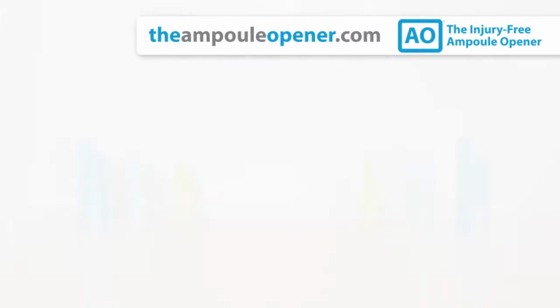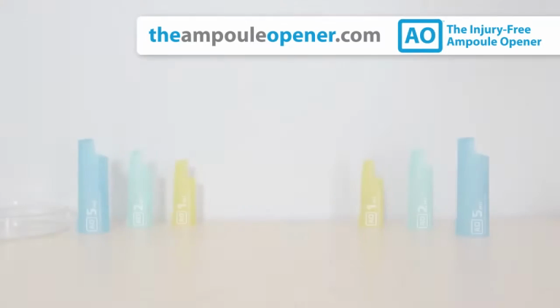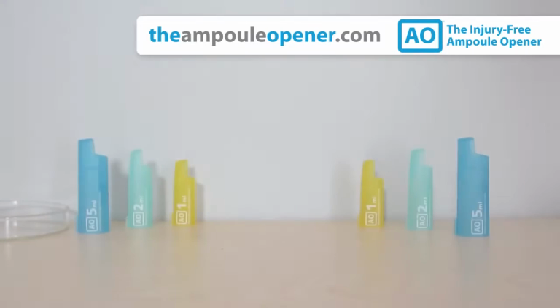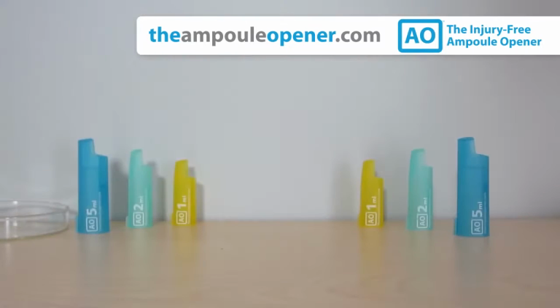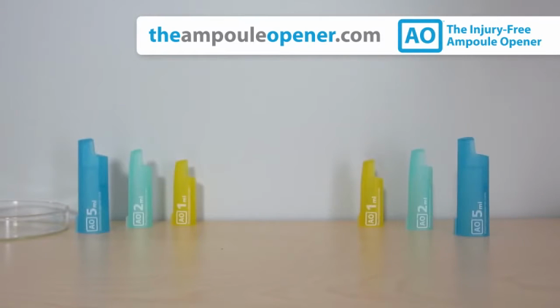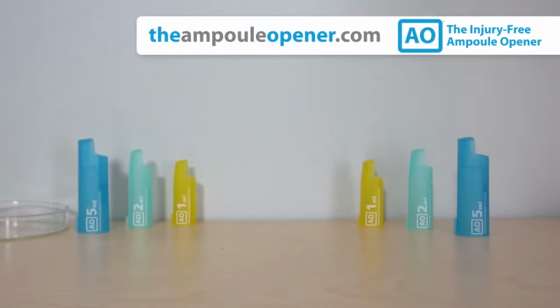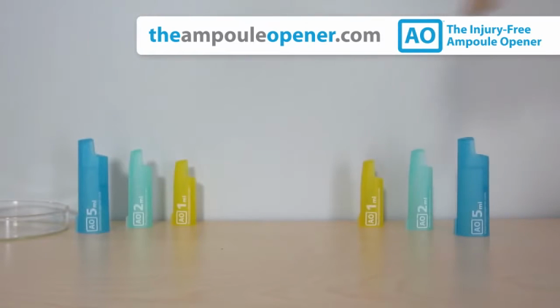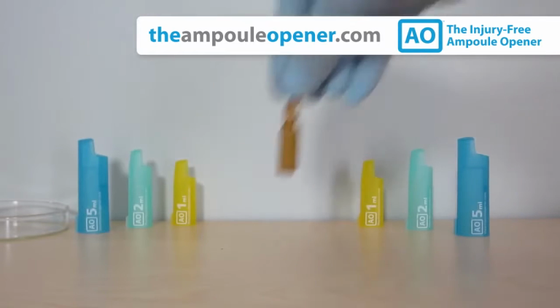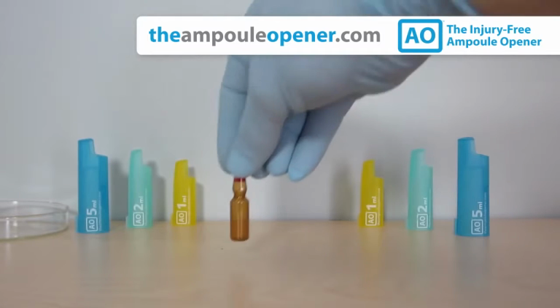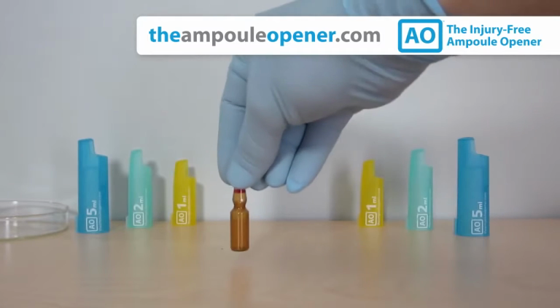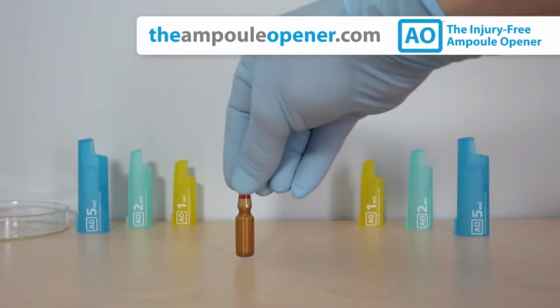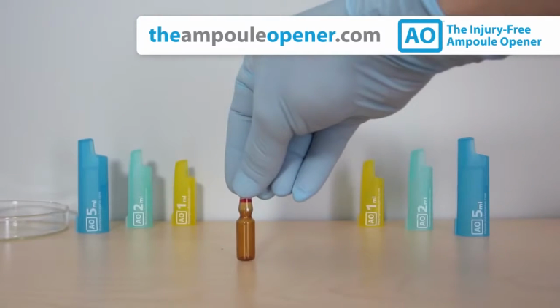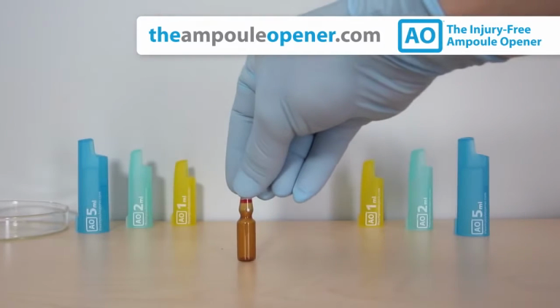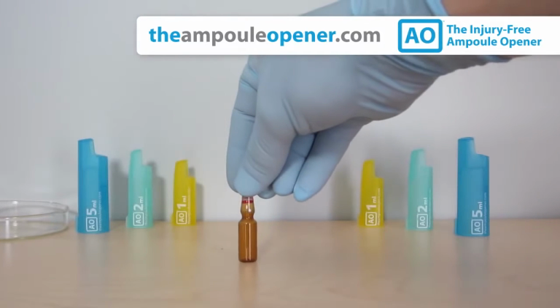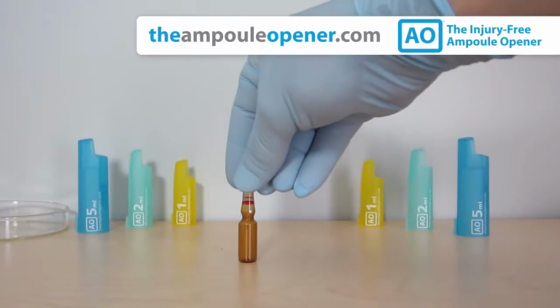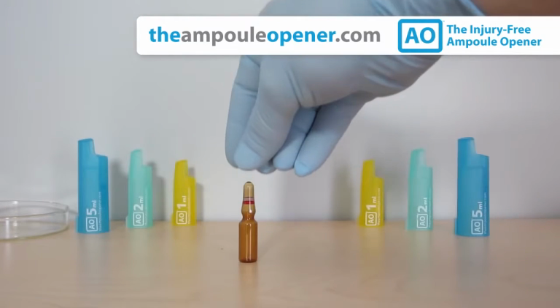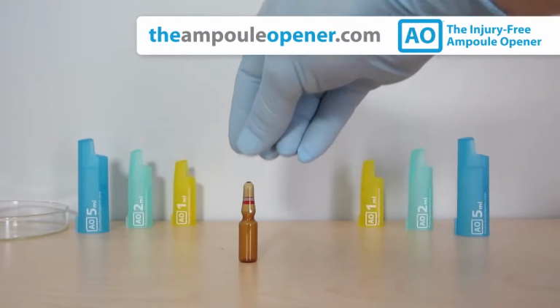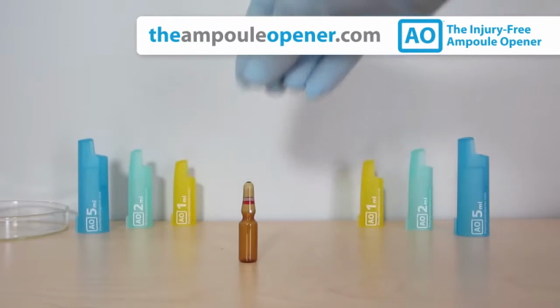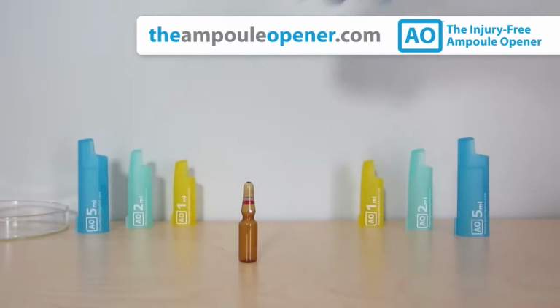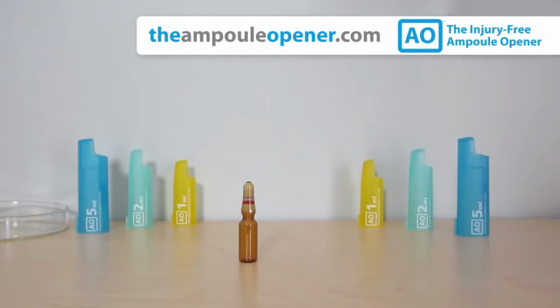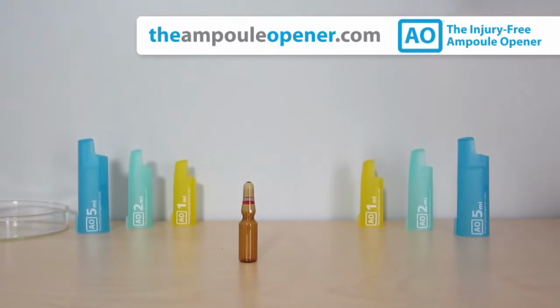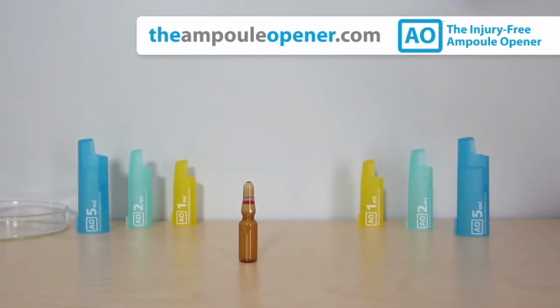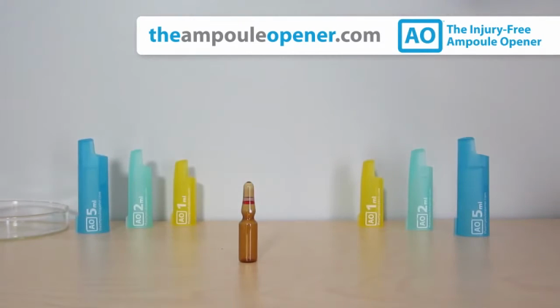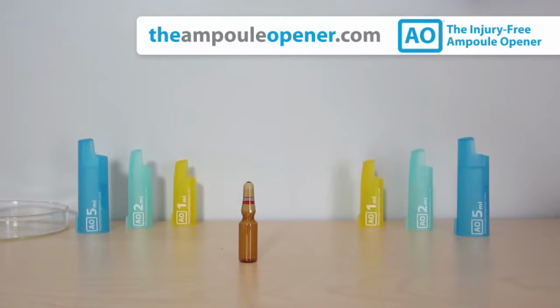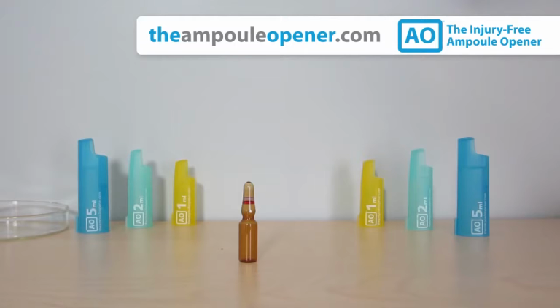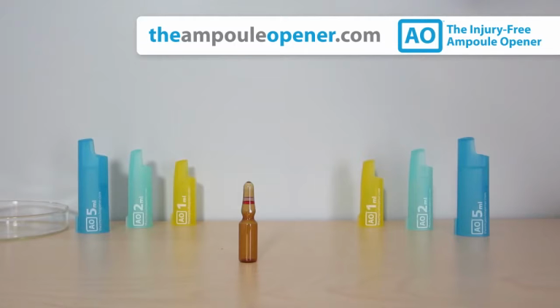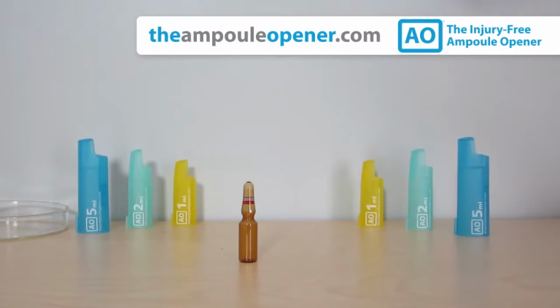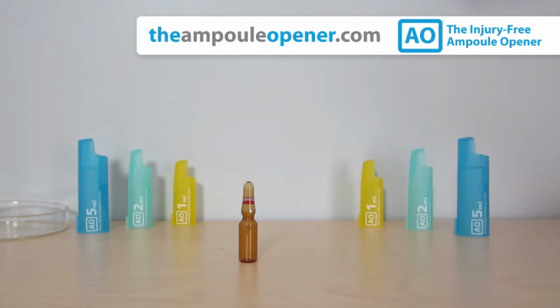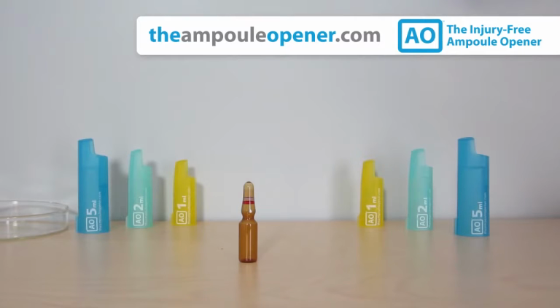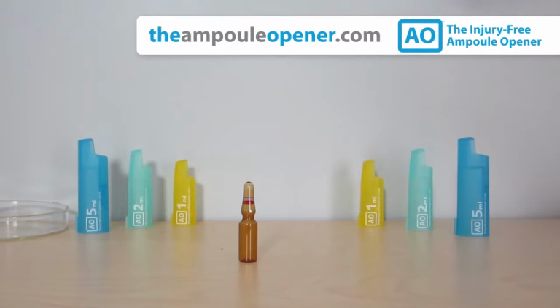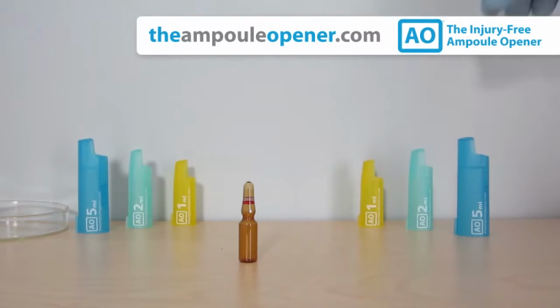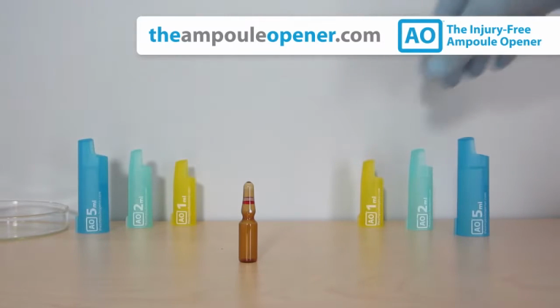To ensure injury-free performance, place the ampule upright on a clean, level, and stable surface.